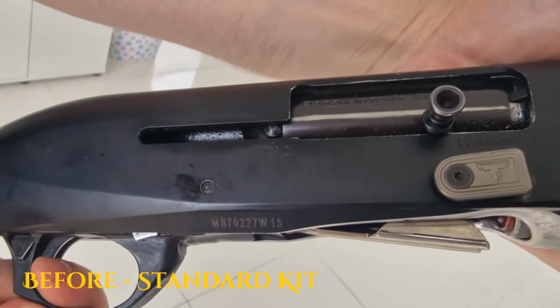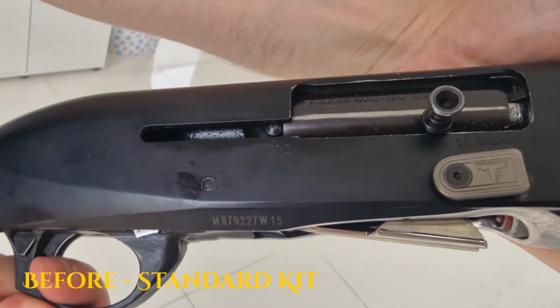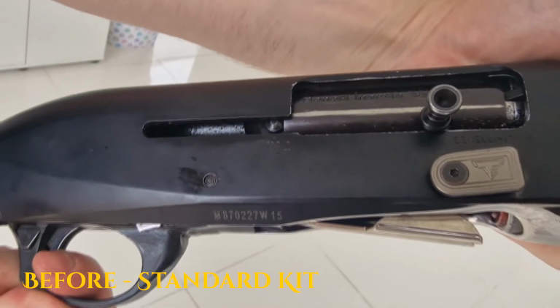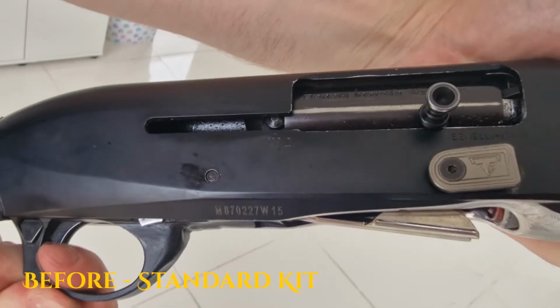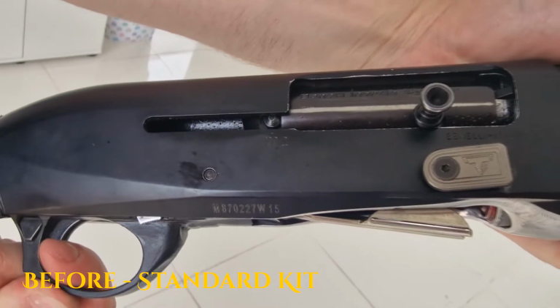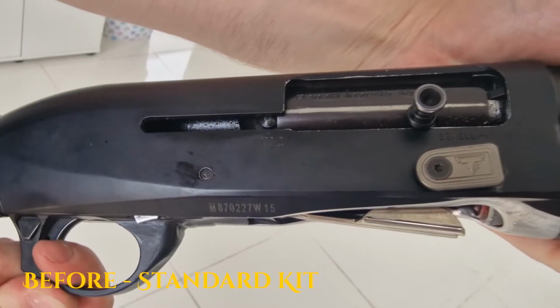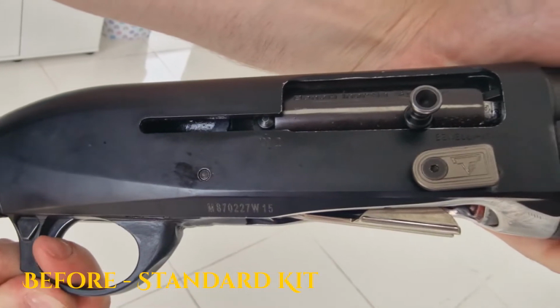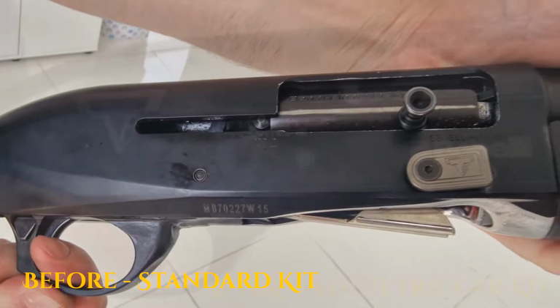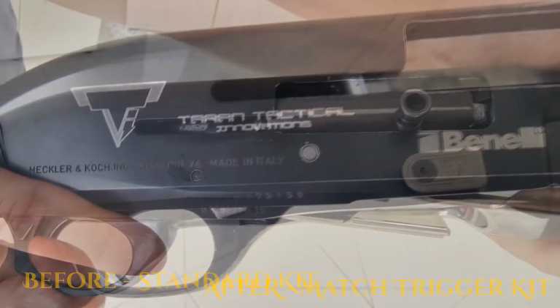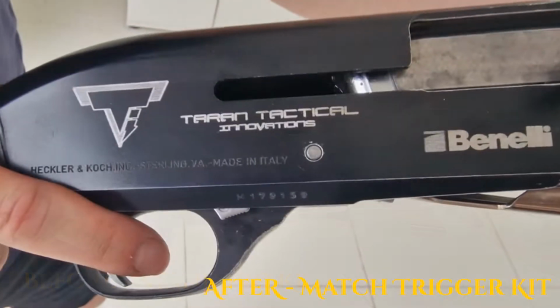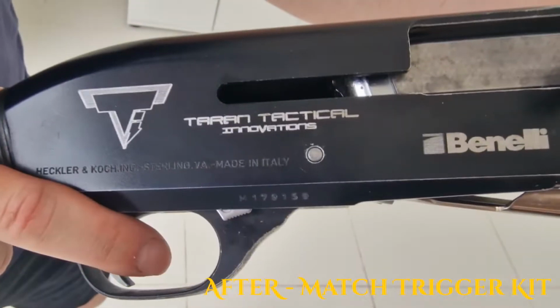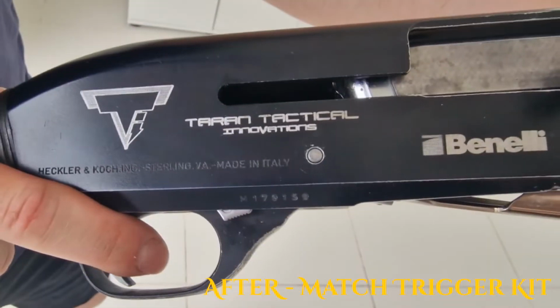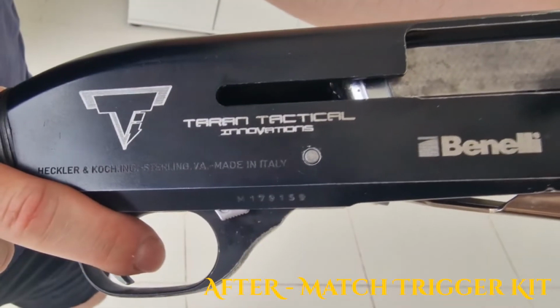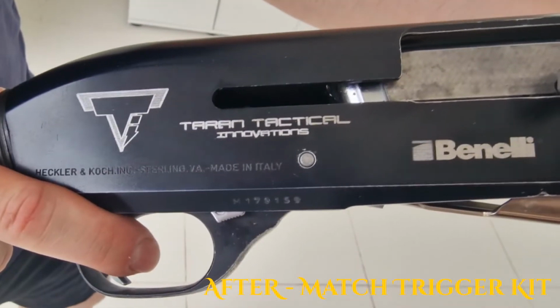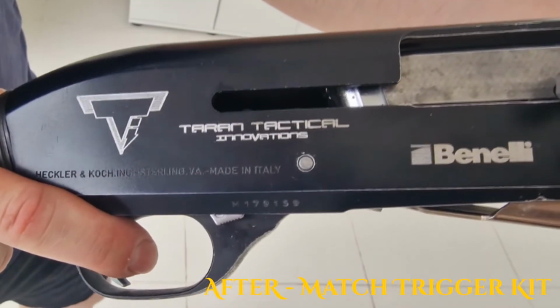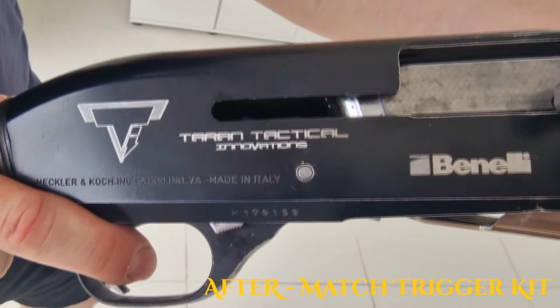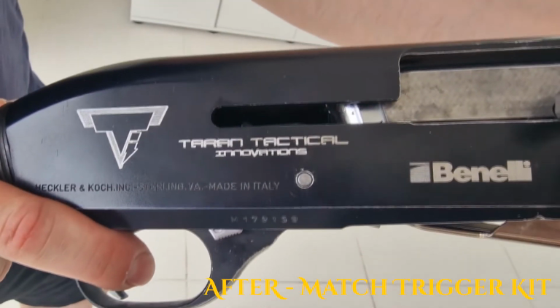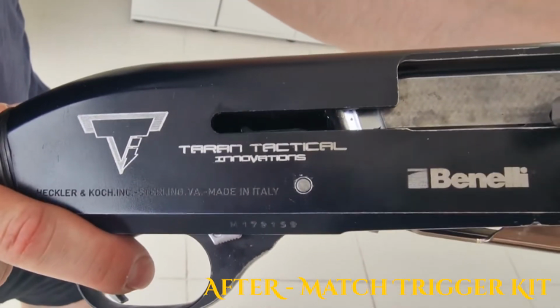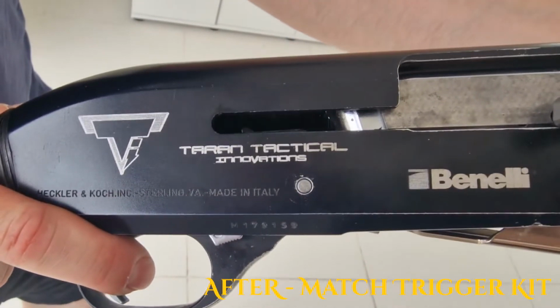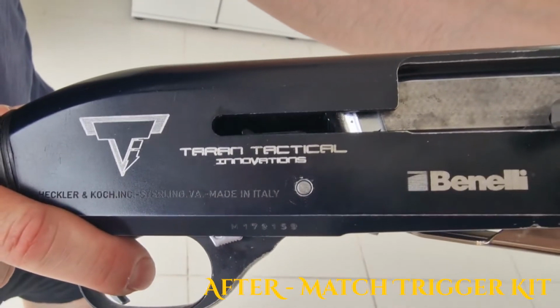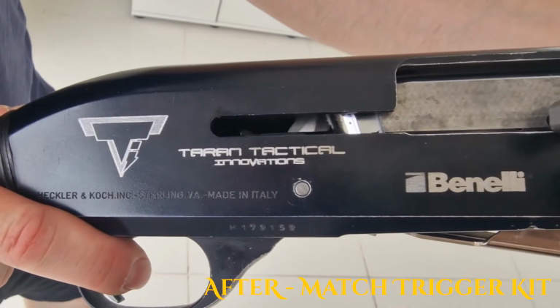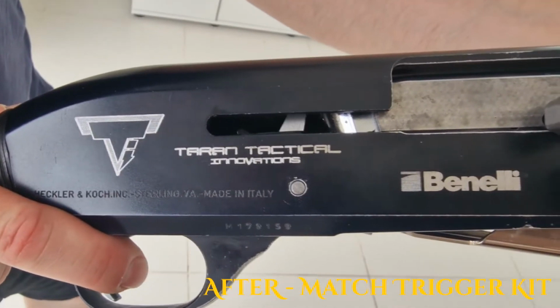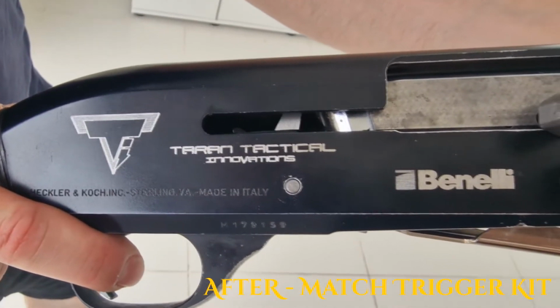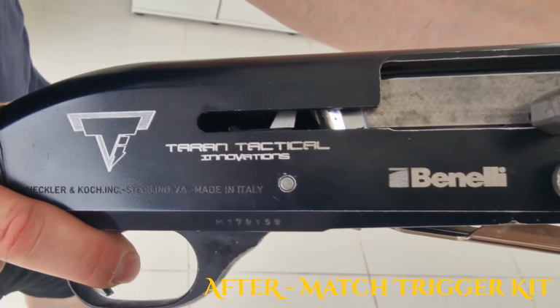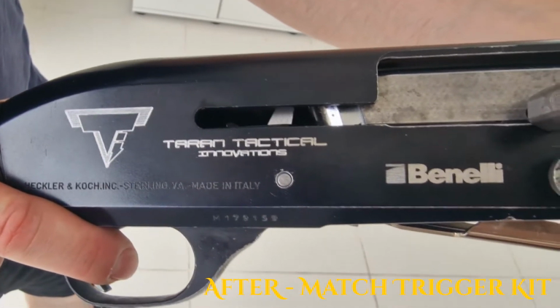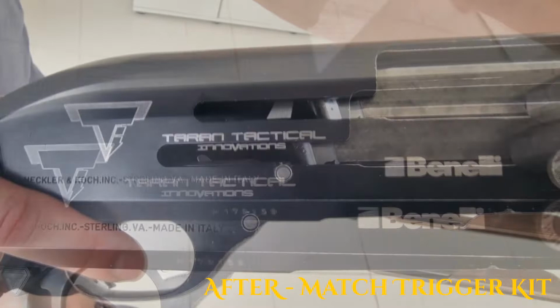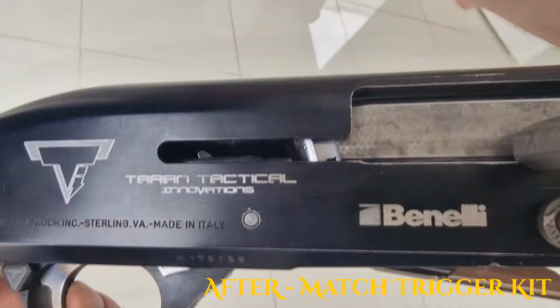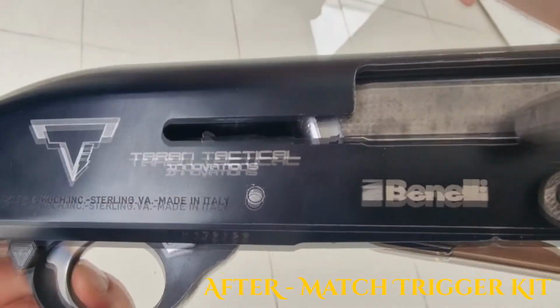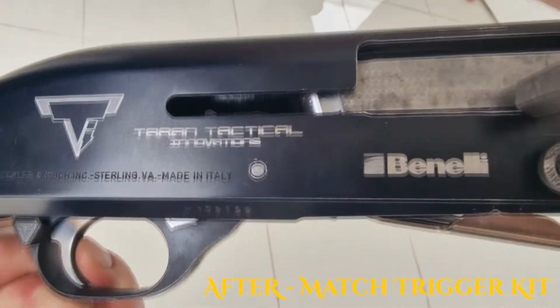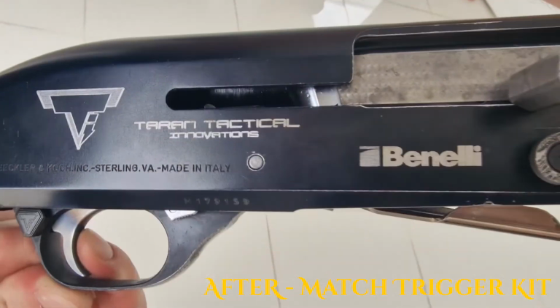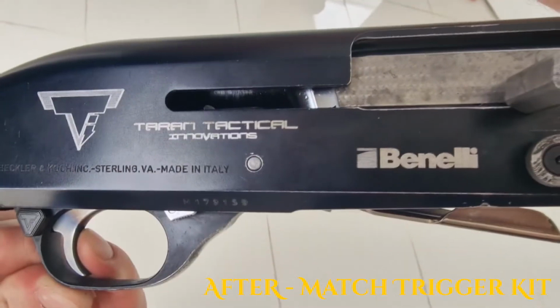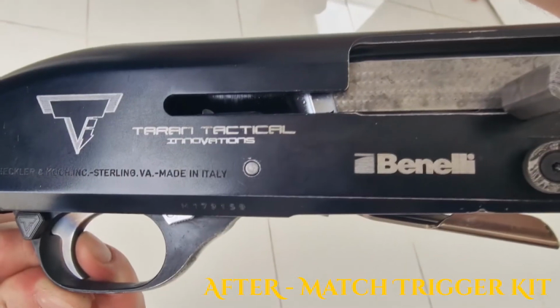In competition environments where rapid firing is essential, this trigger kit is a must-have.